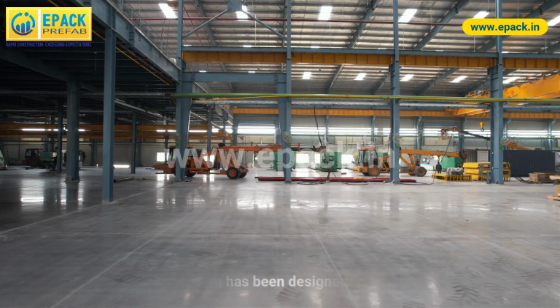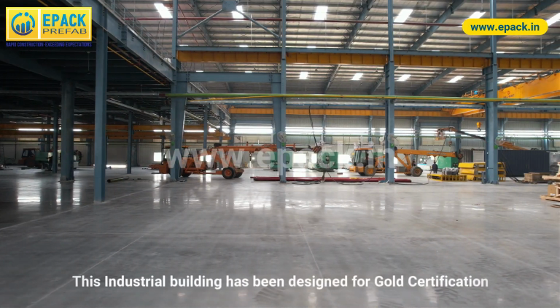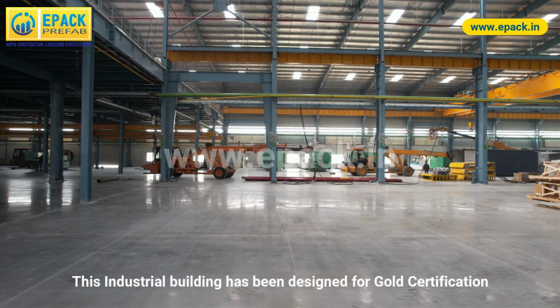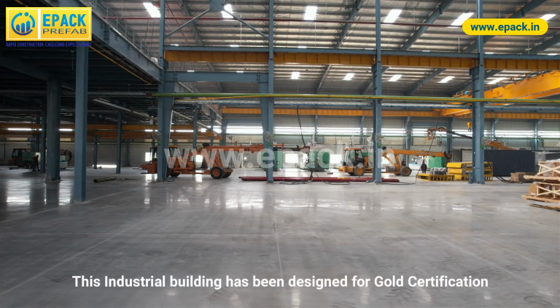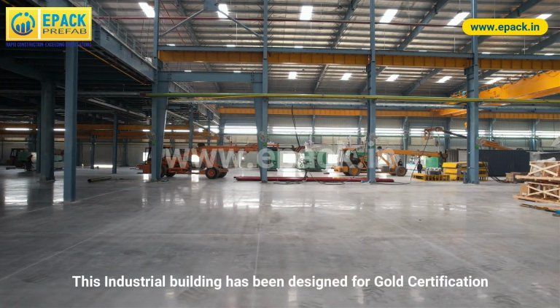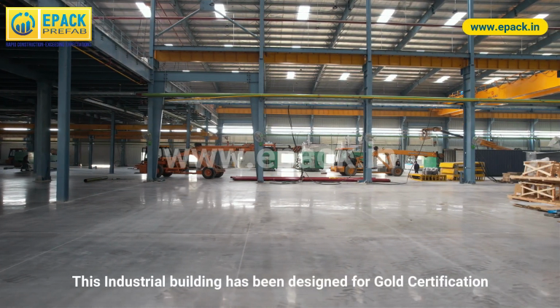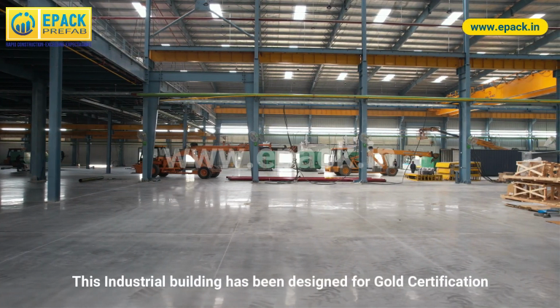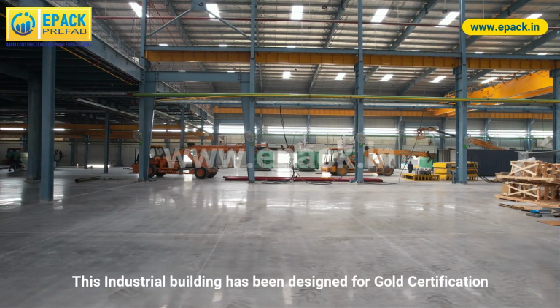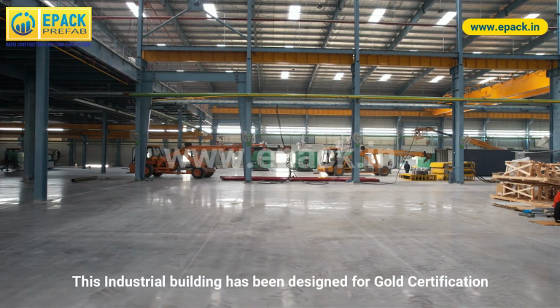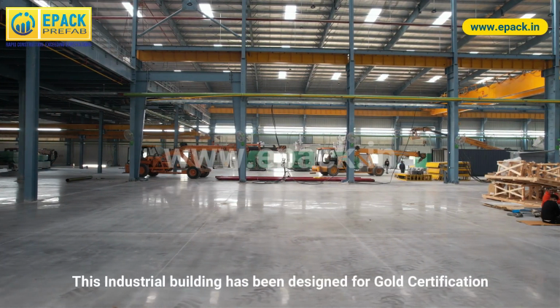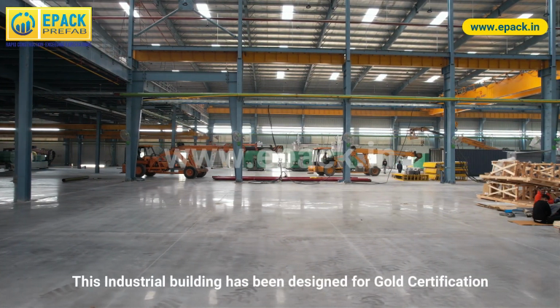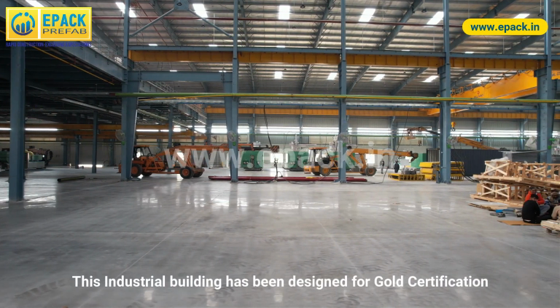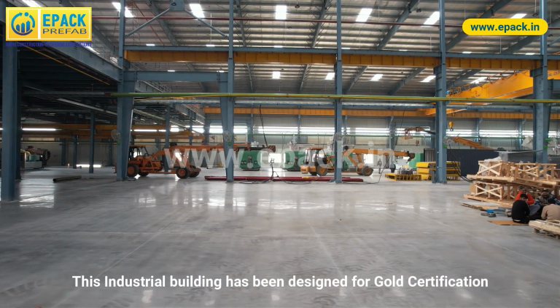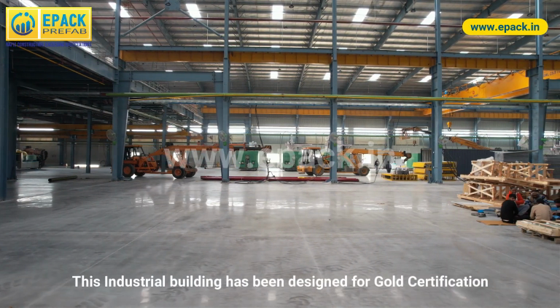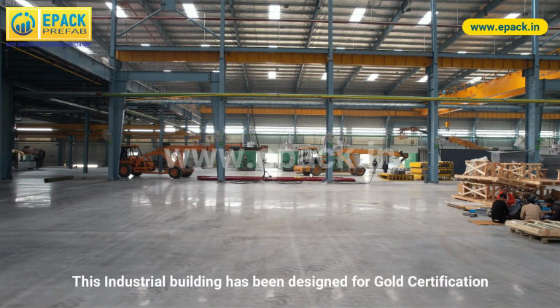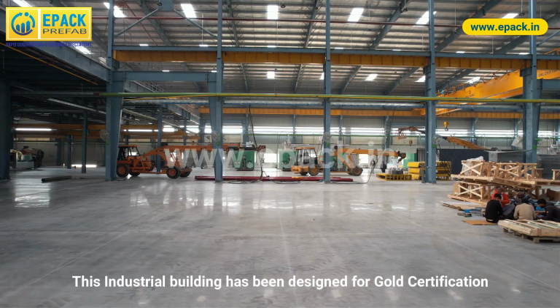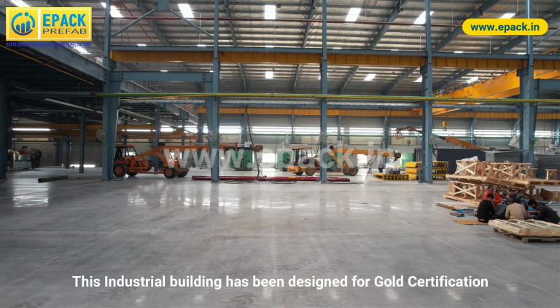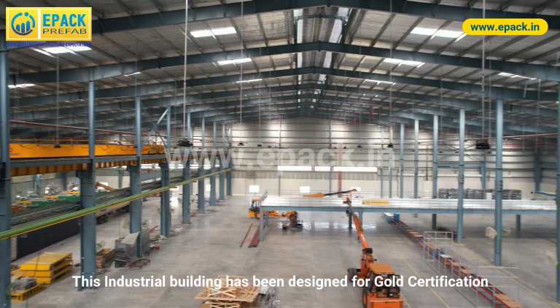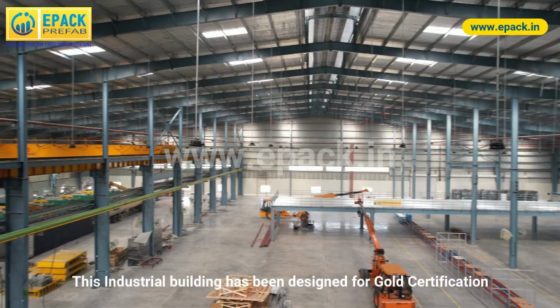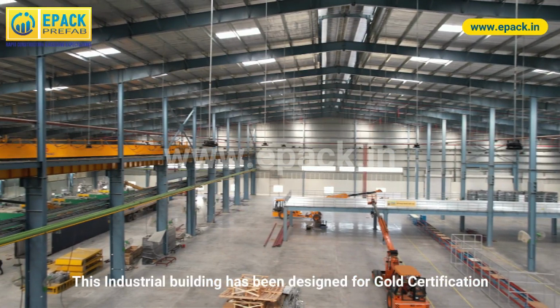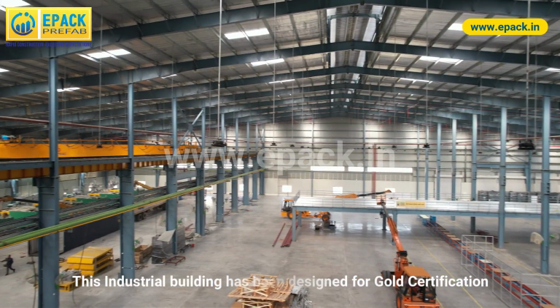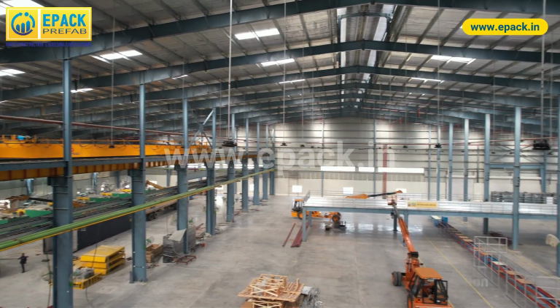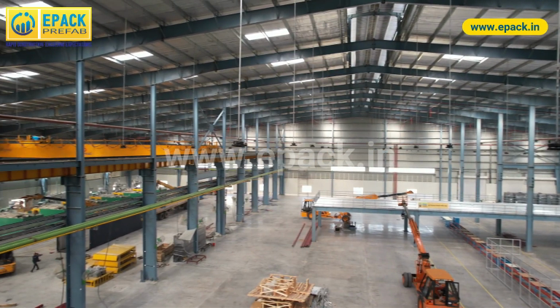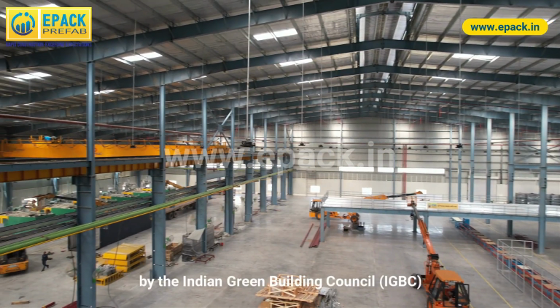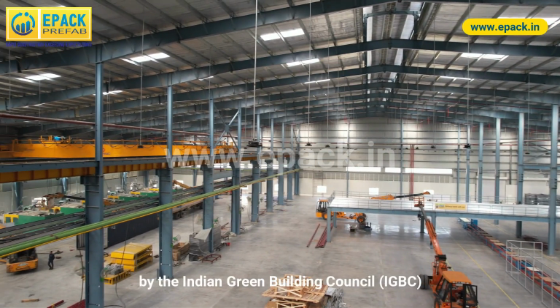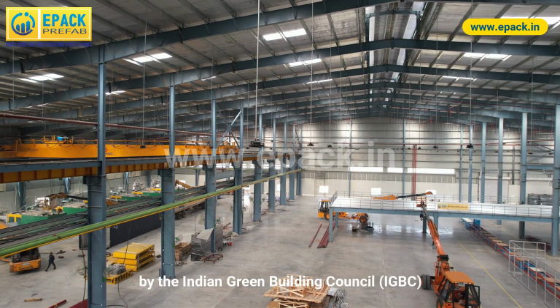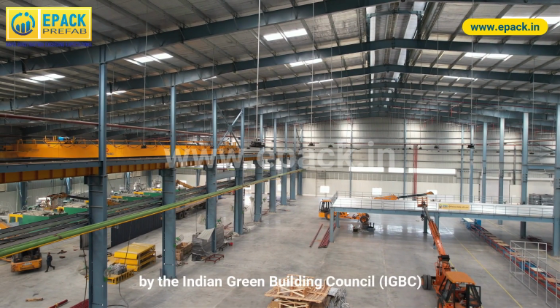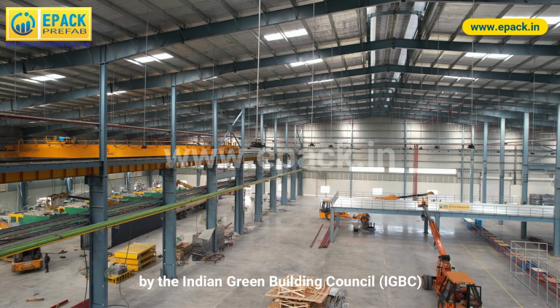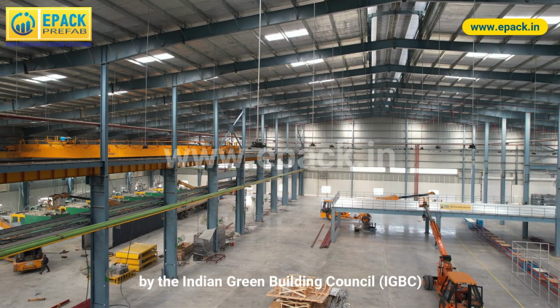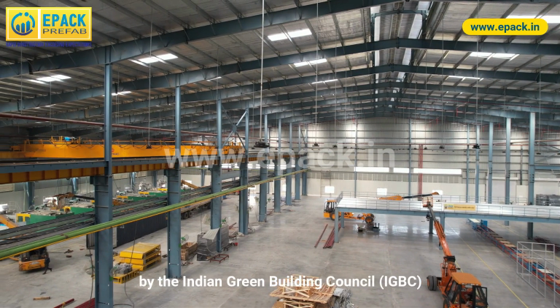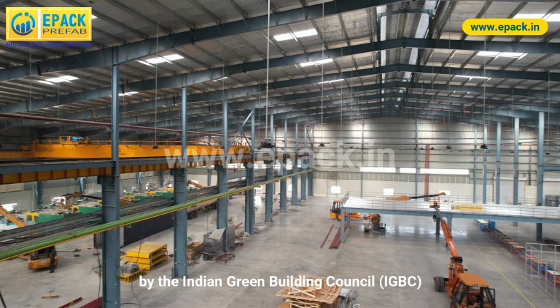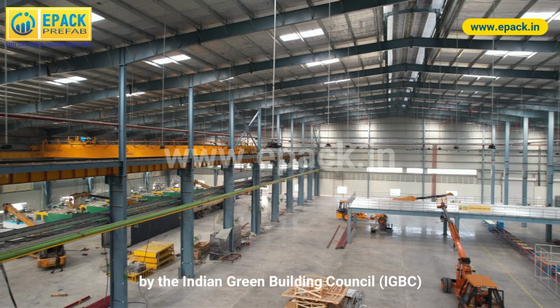This industrial building has been designed for Gold certification by the Indian Green Building Council.